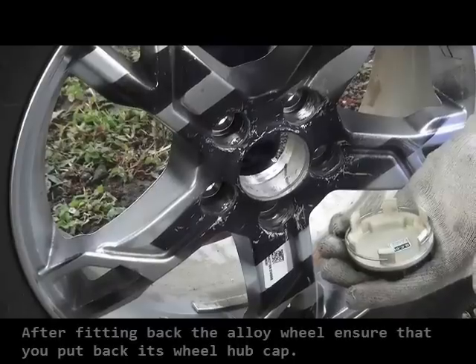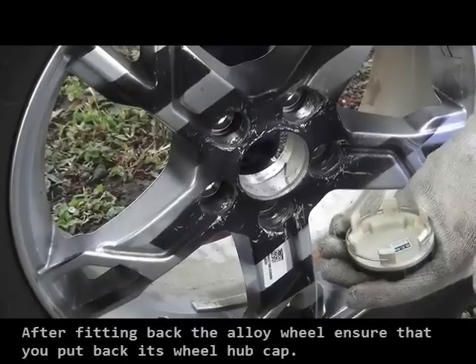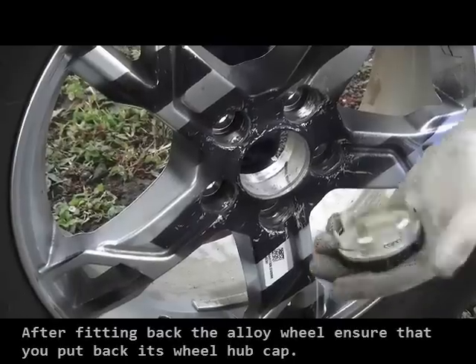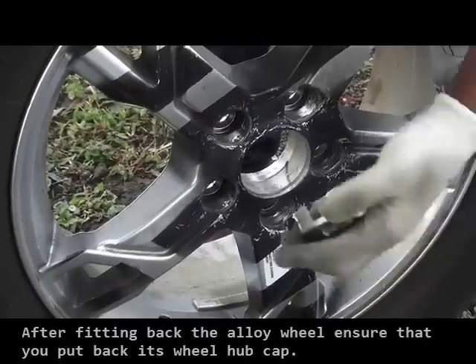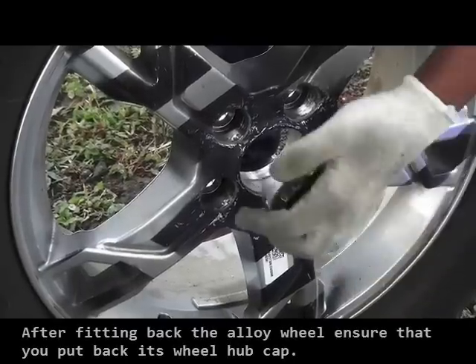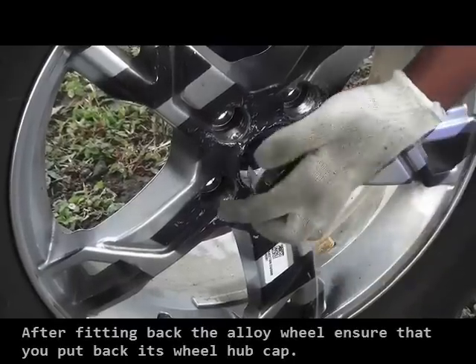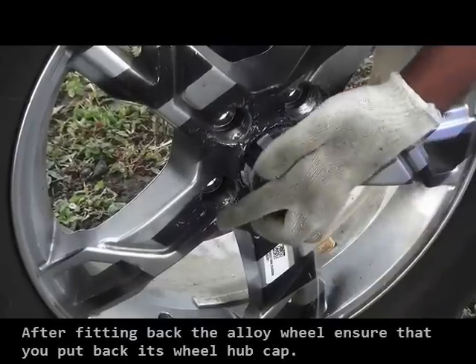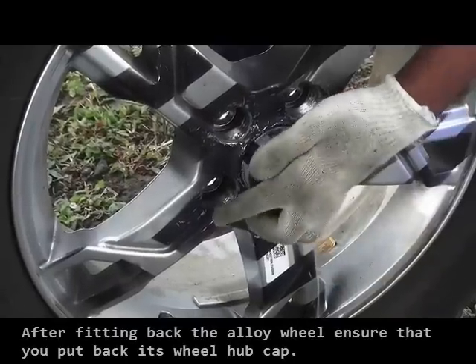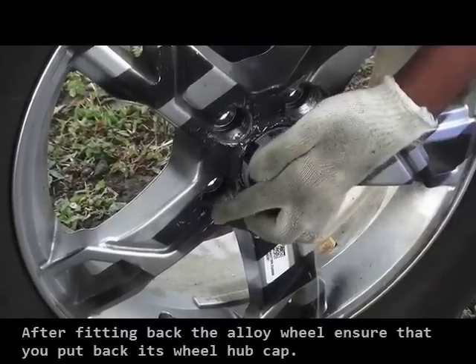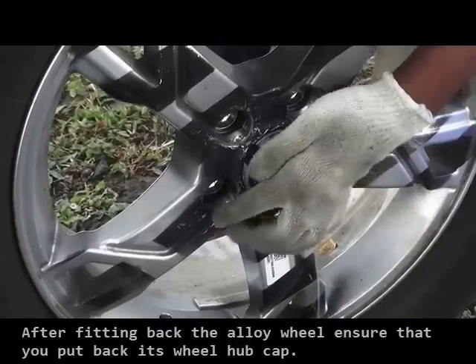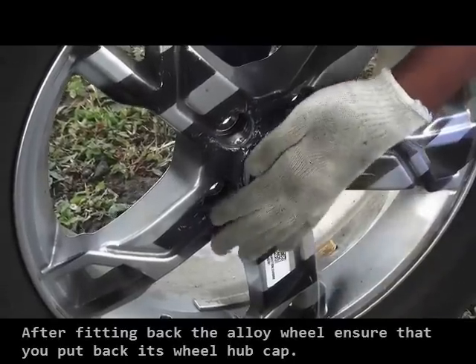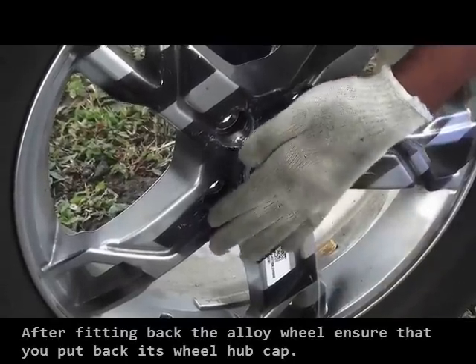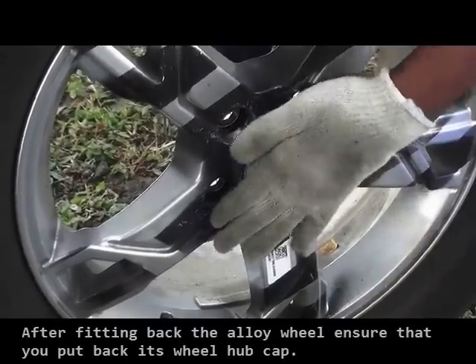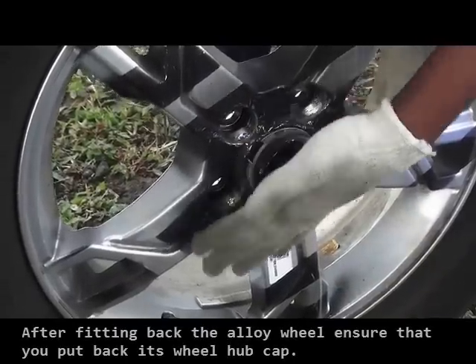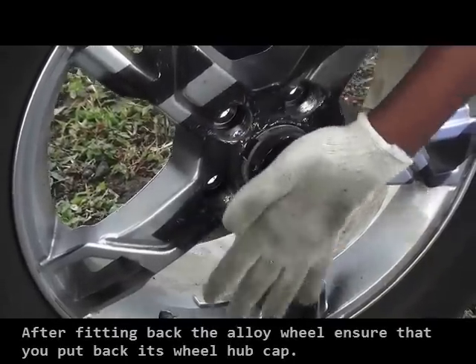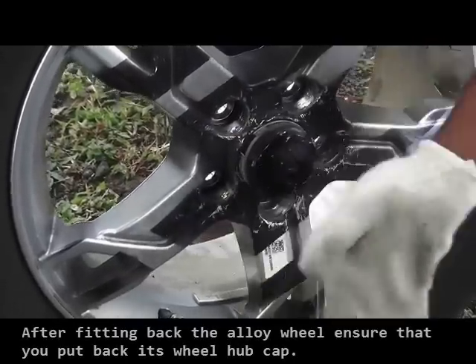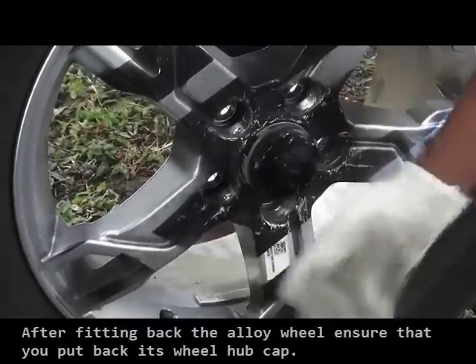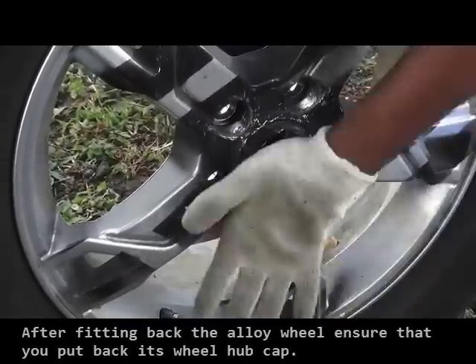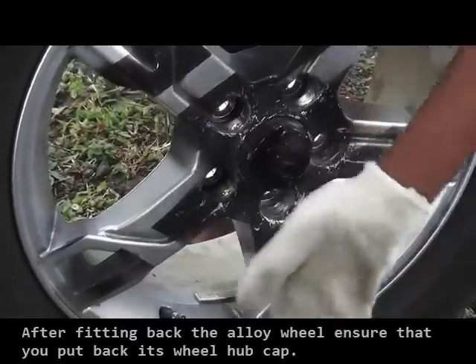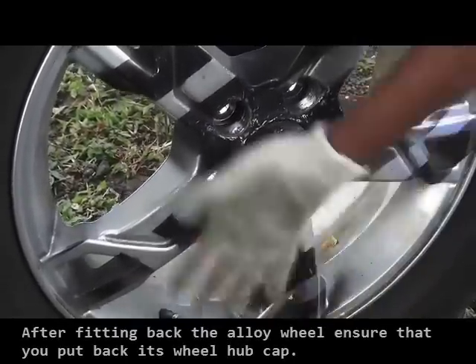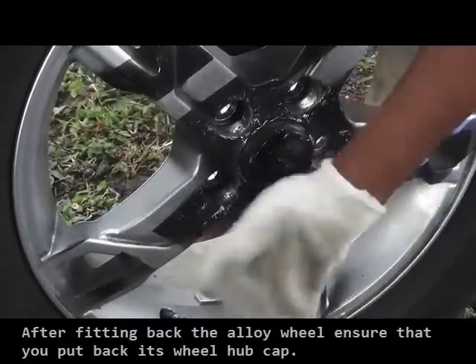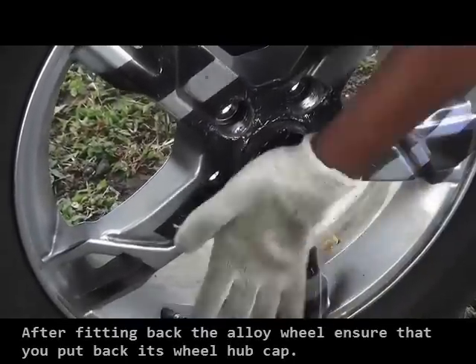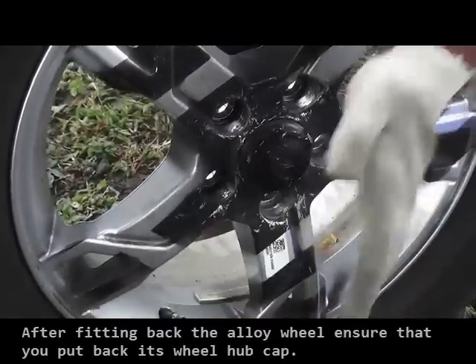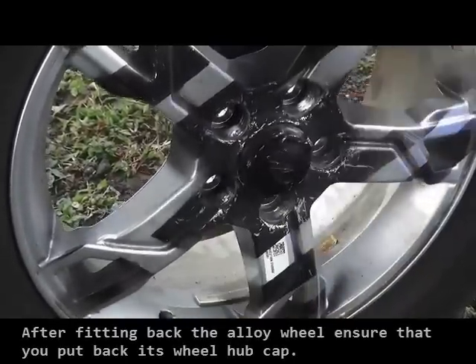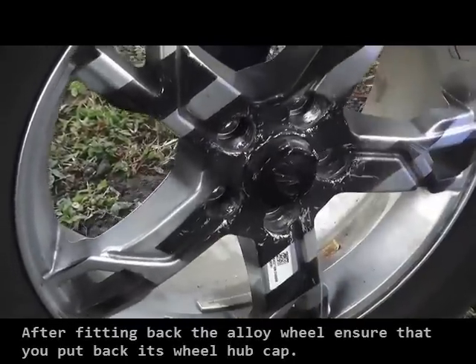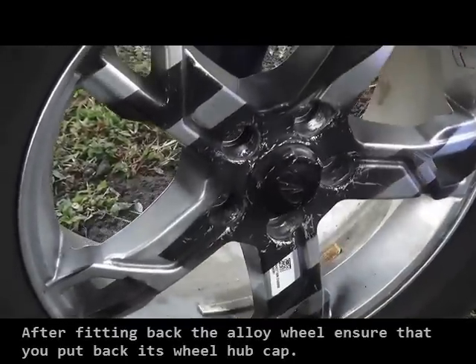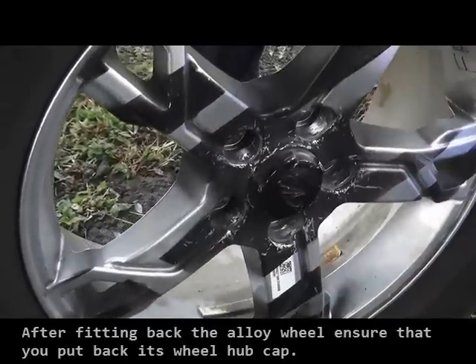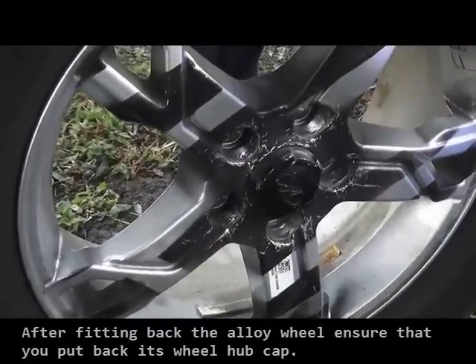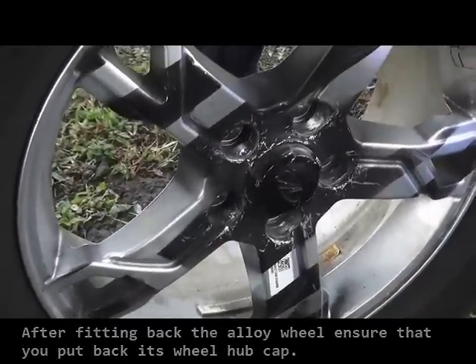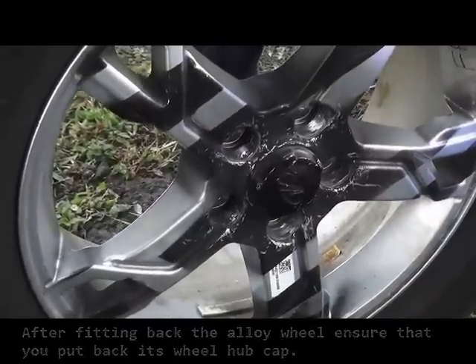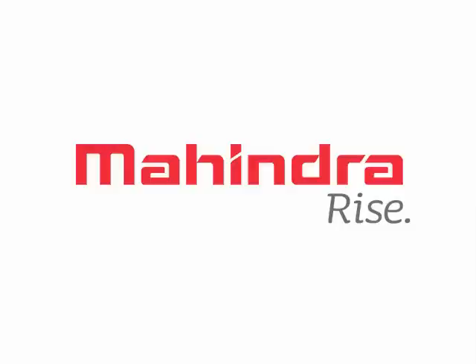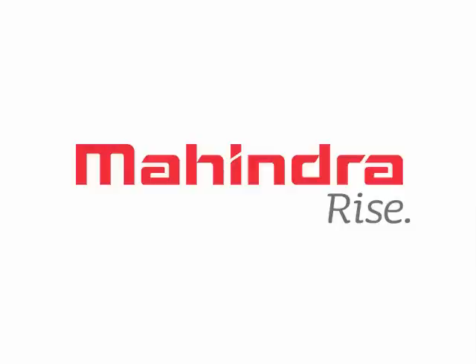After fitting back the alloy wheel, ensure that you put back its wheel hub cap. And we are done.